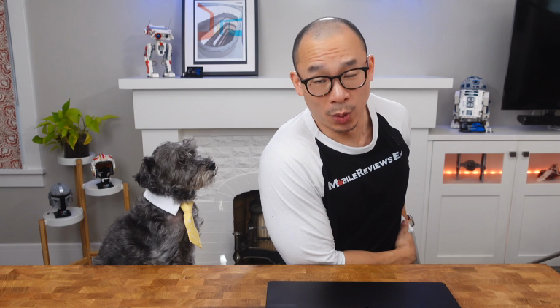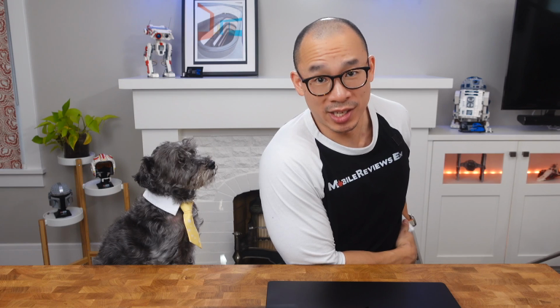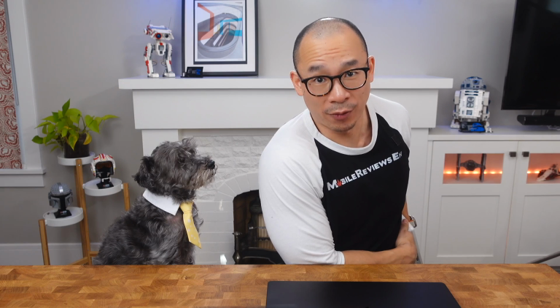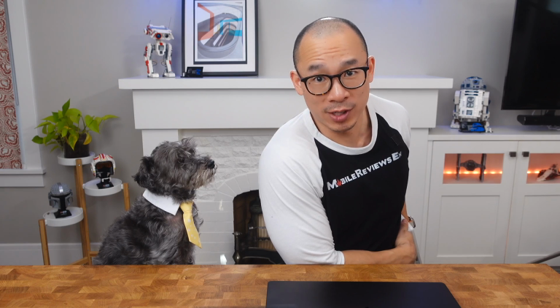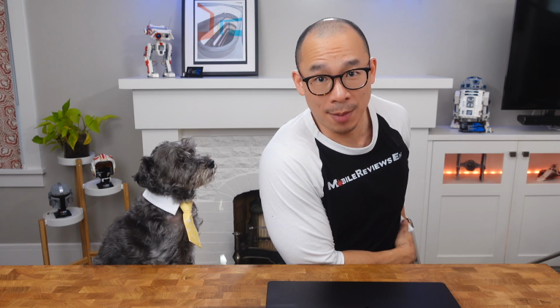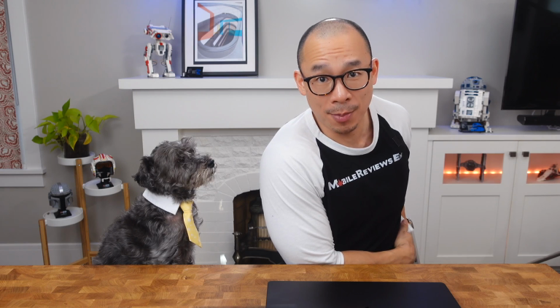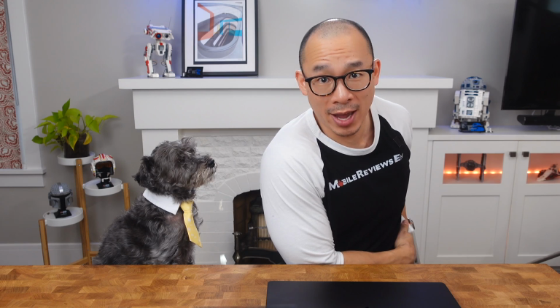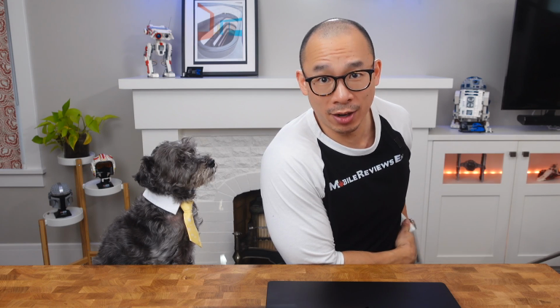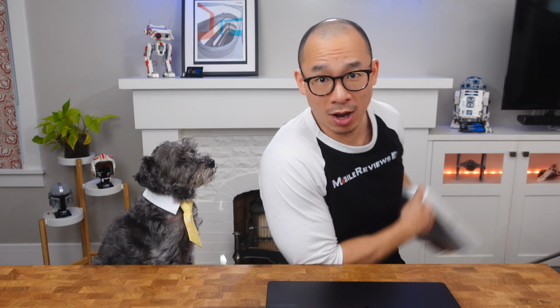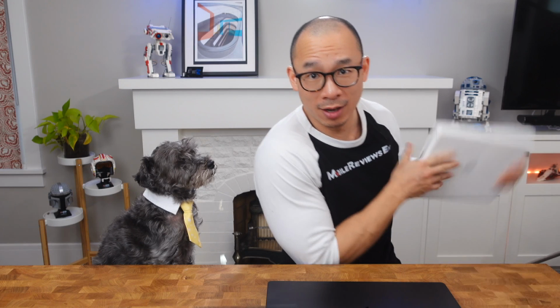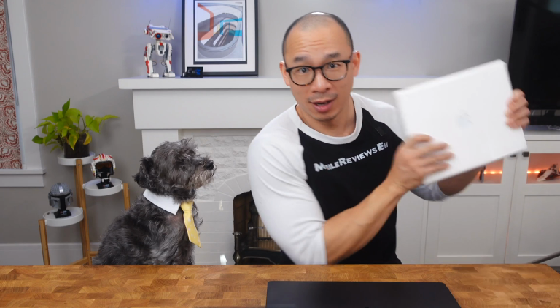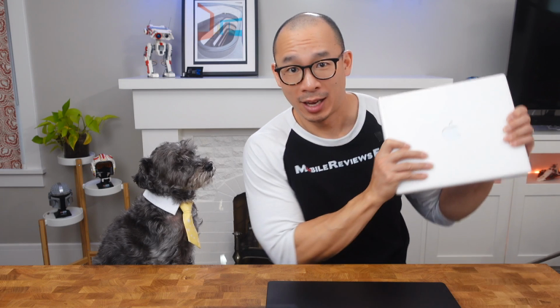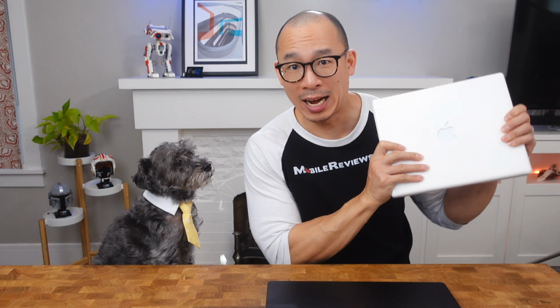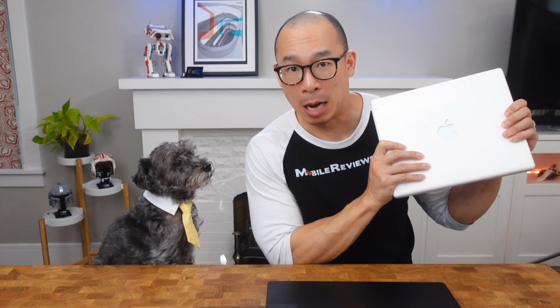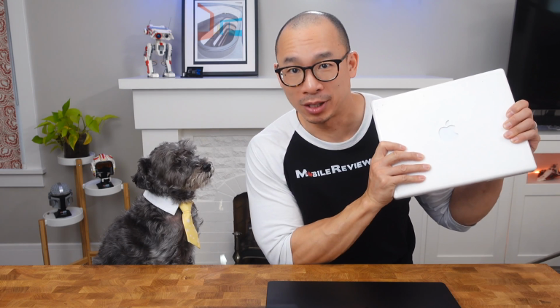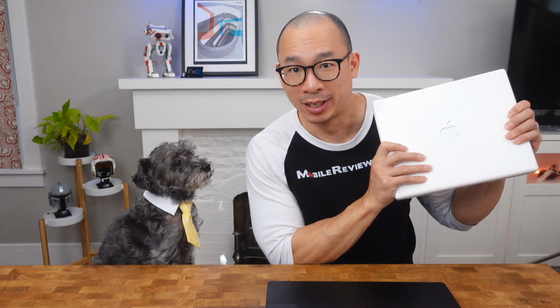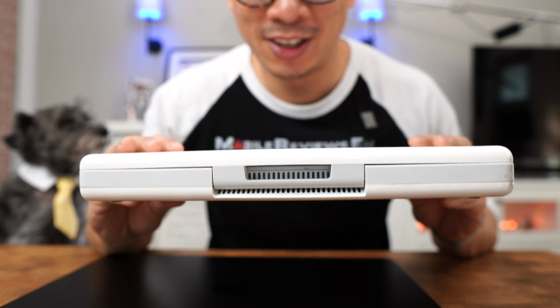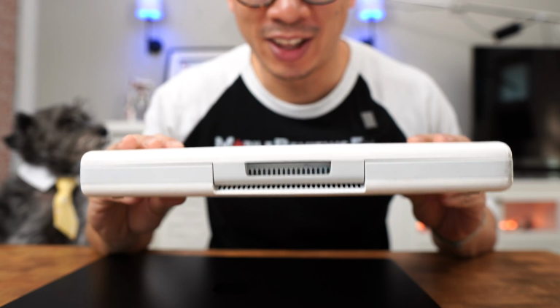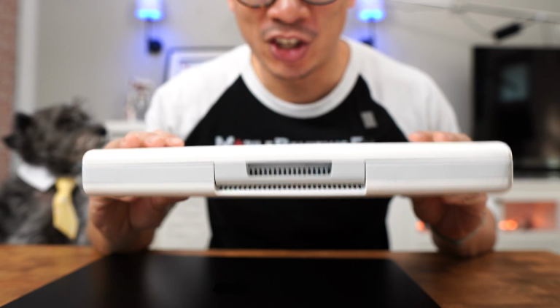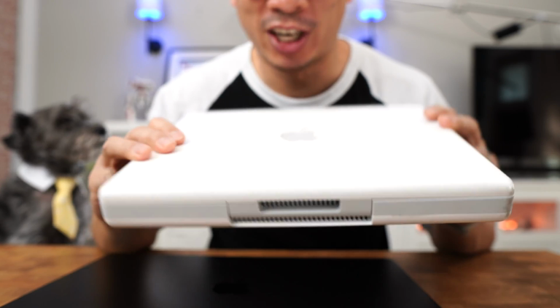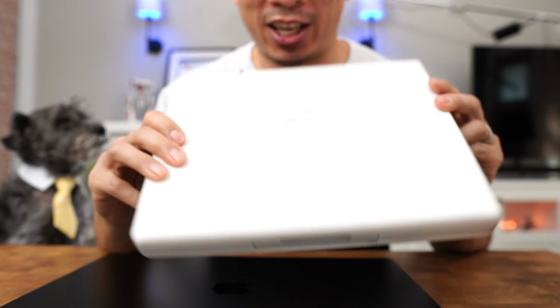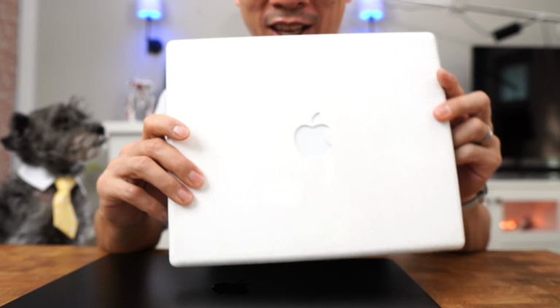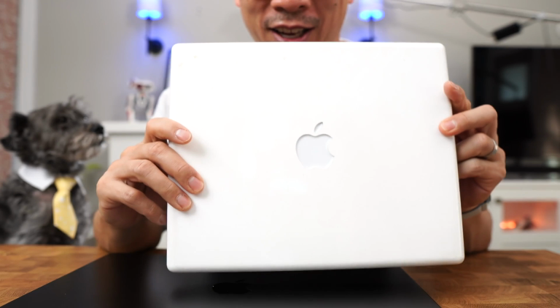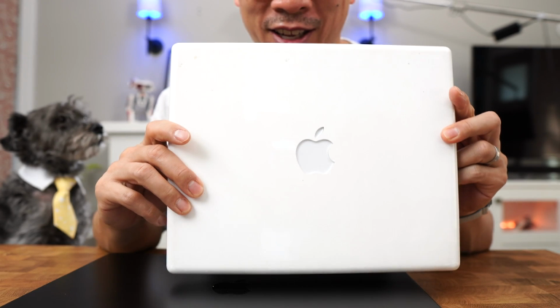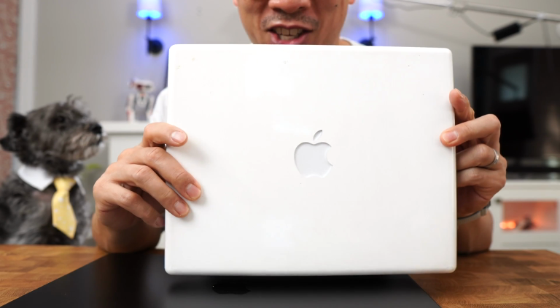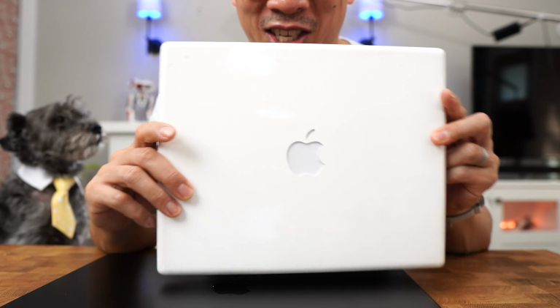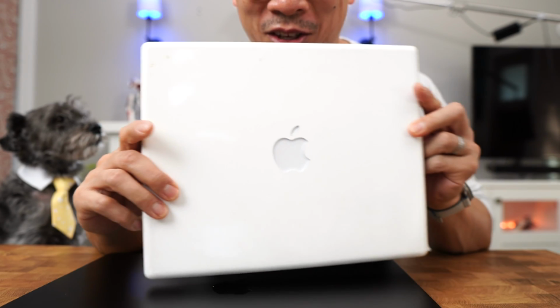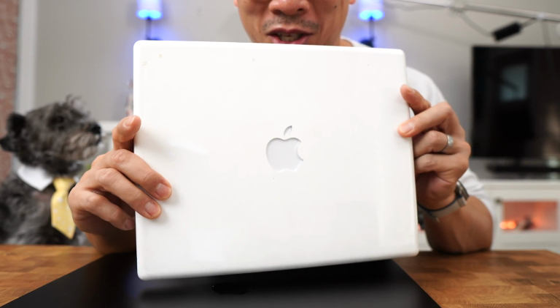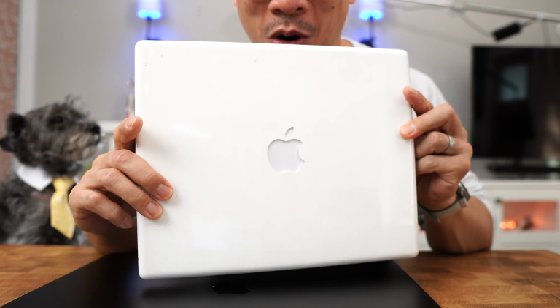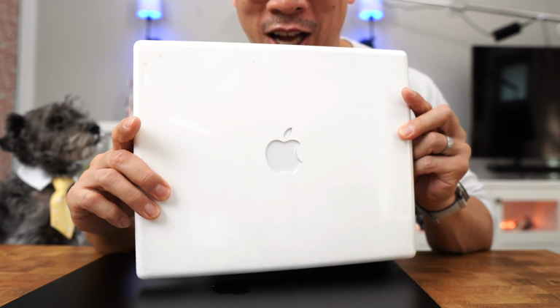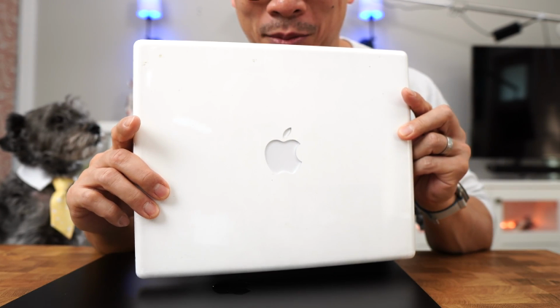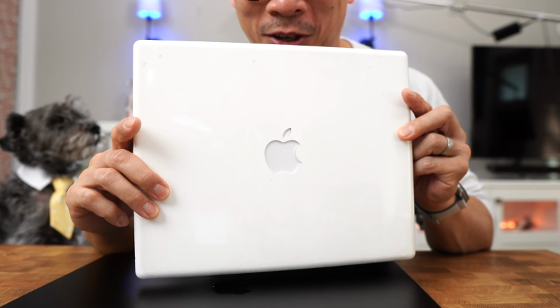You want to see the first laptop I edited on? An iBook. Look at this chunky thing — it's still so awesome though.